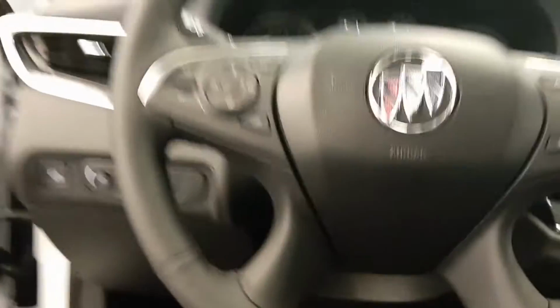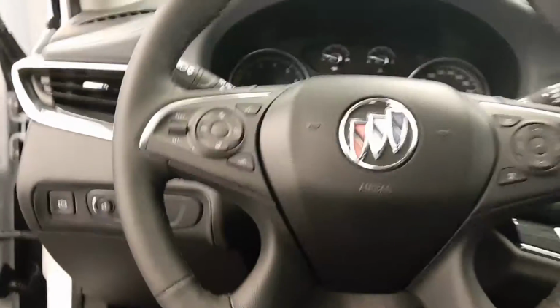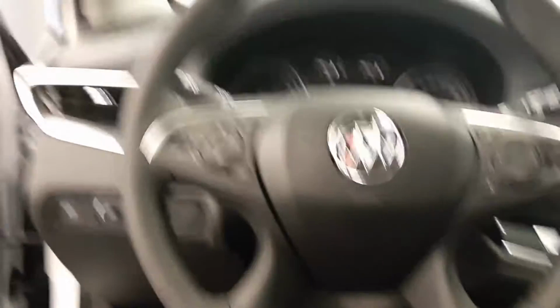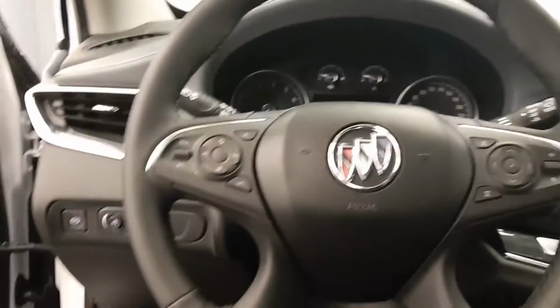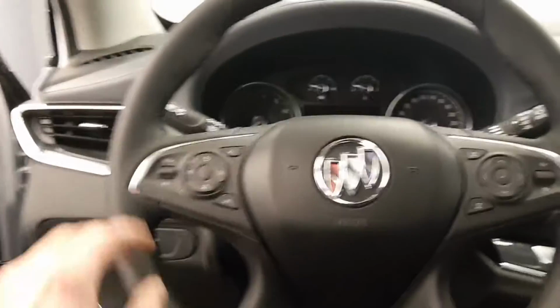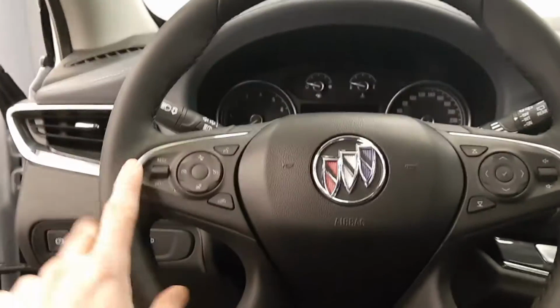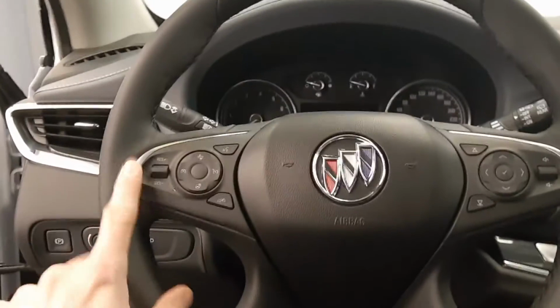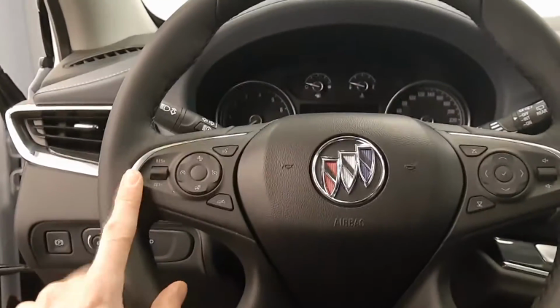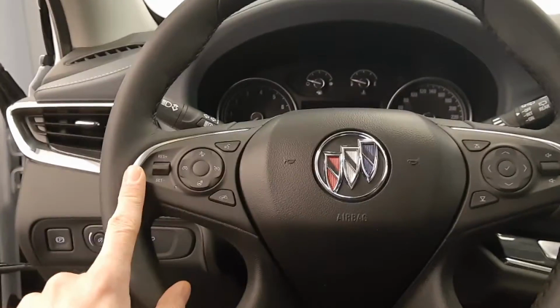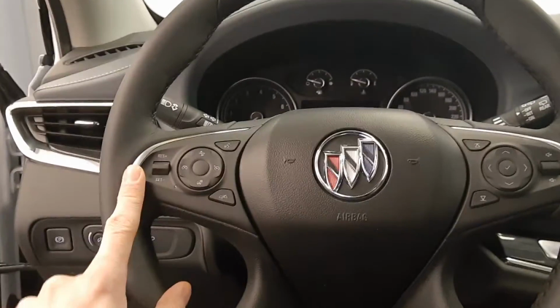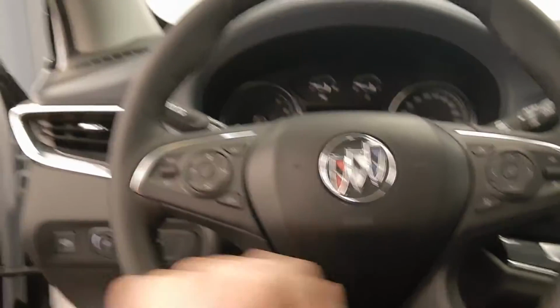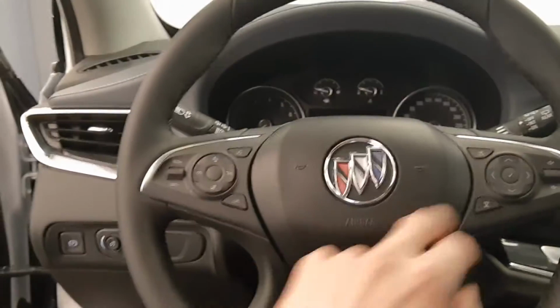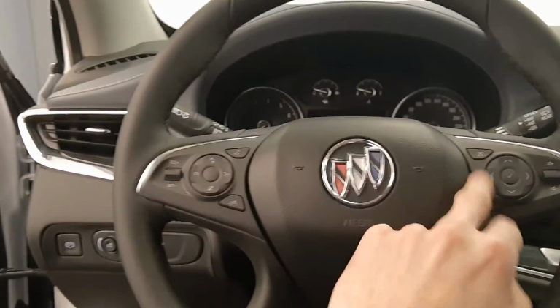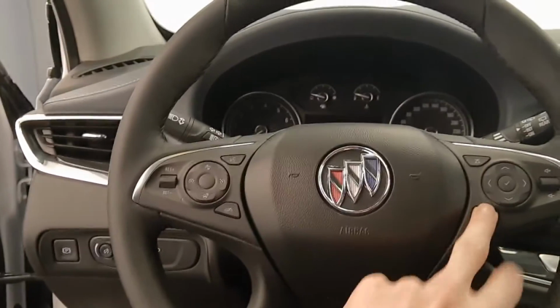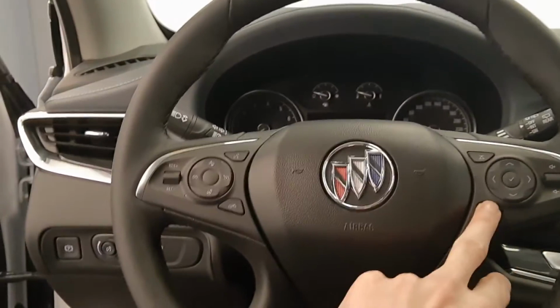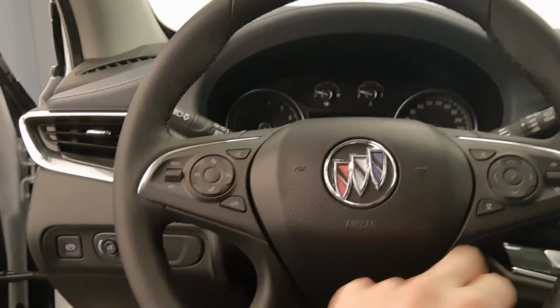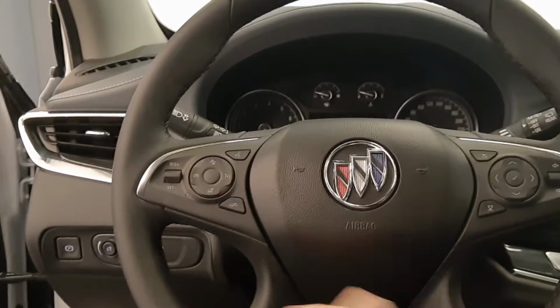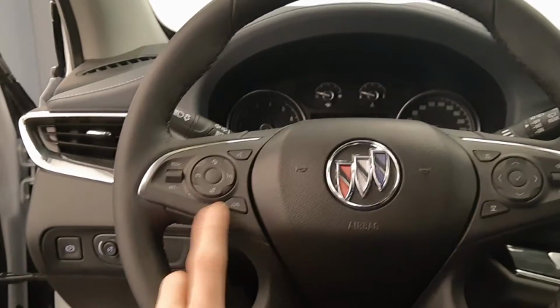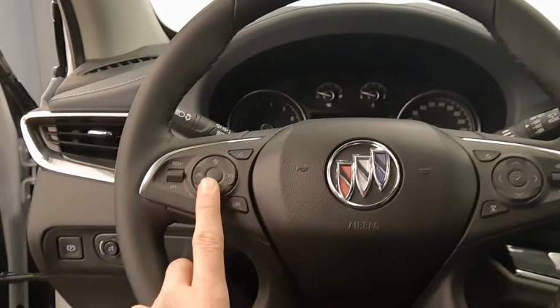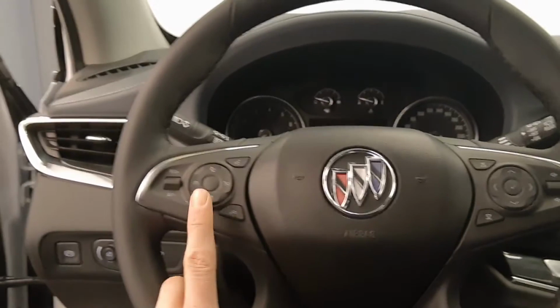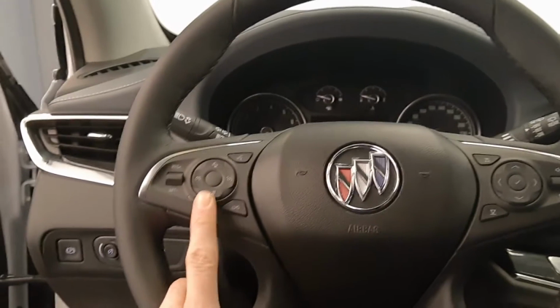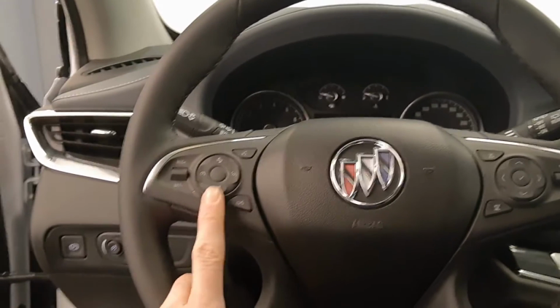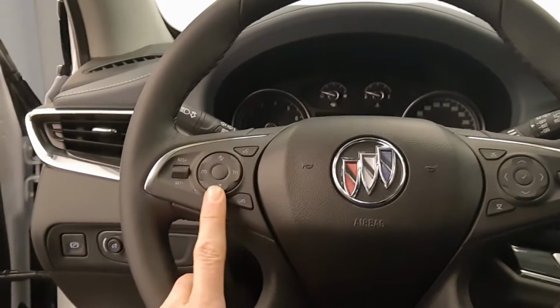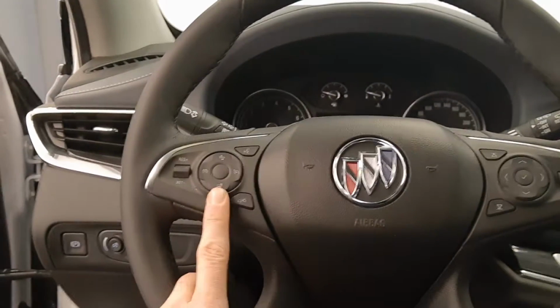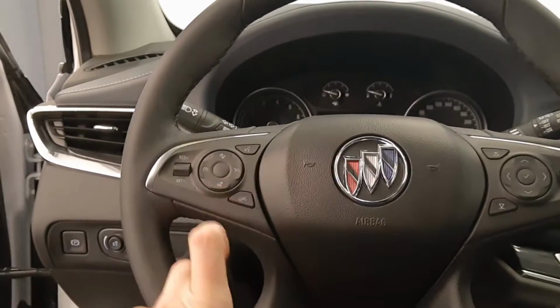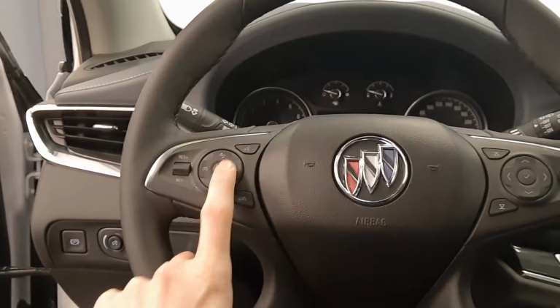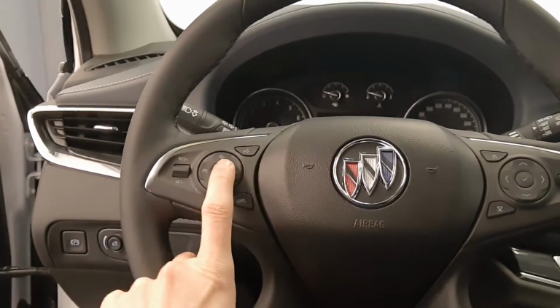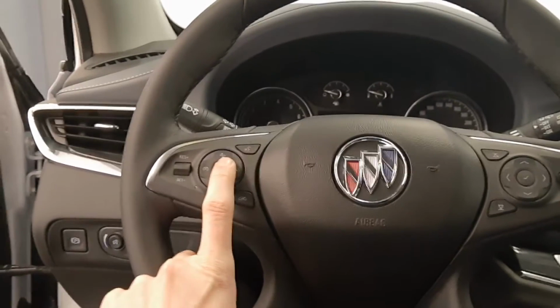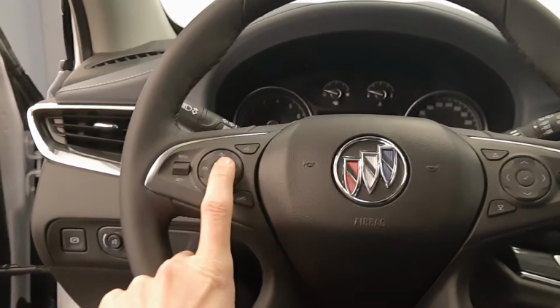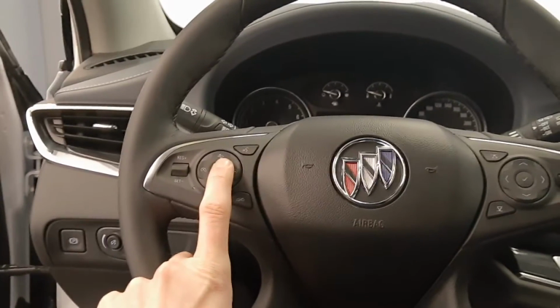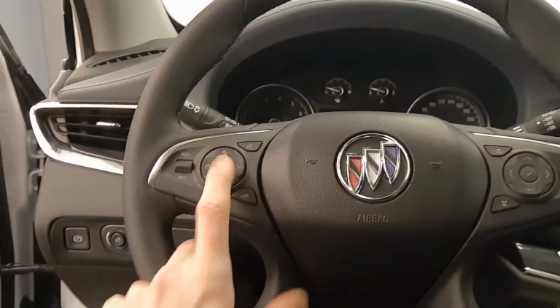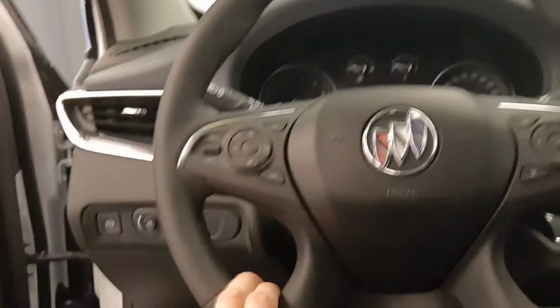Steering wheel controls for cruise, radio, and phone, also a heated steering wheel and forward collision warning.